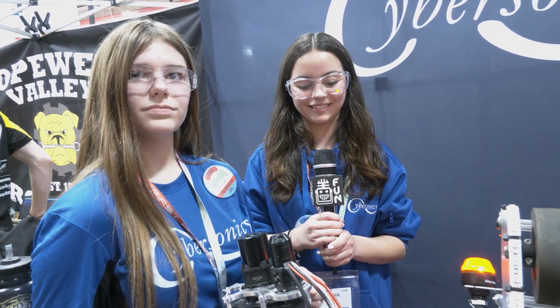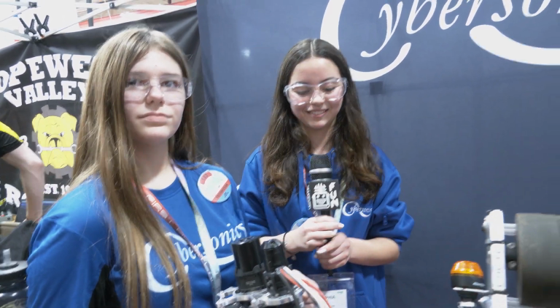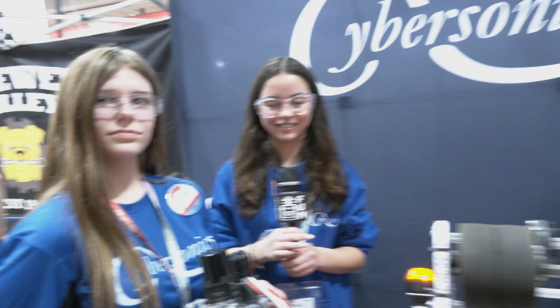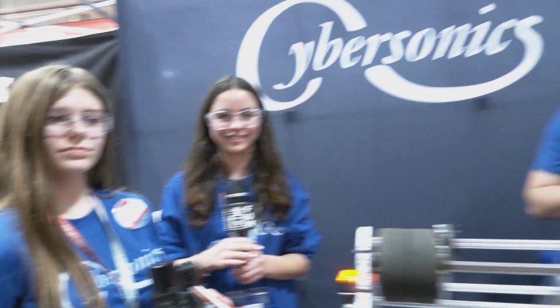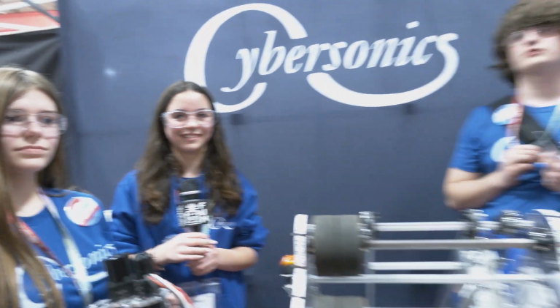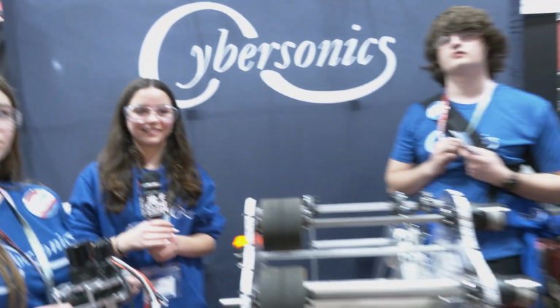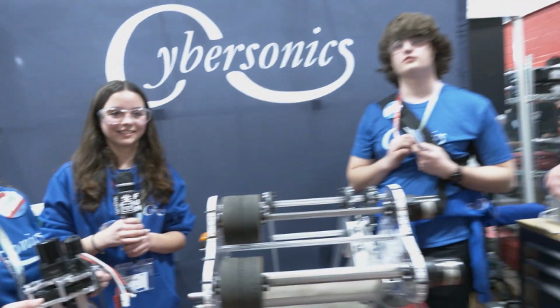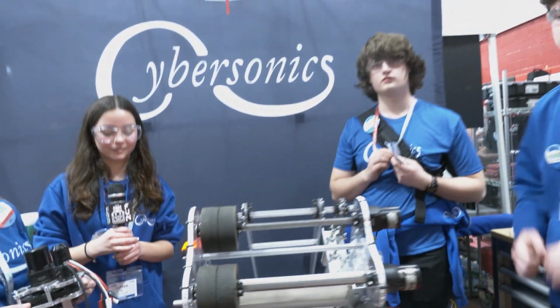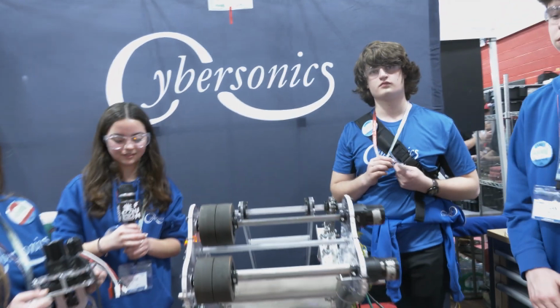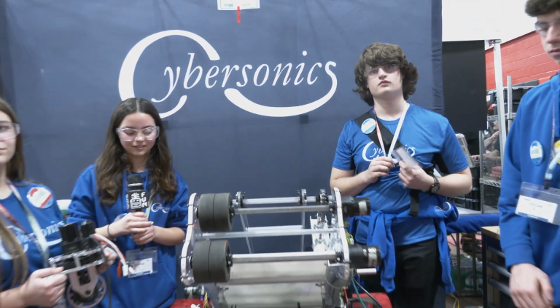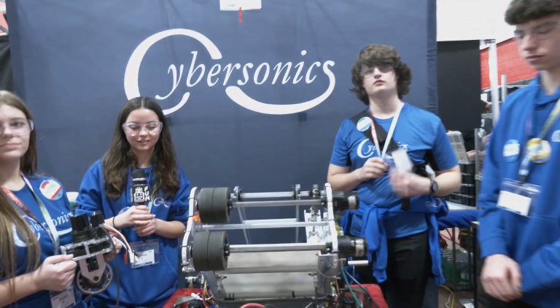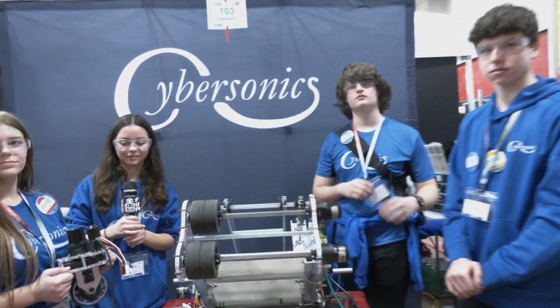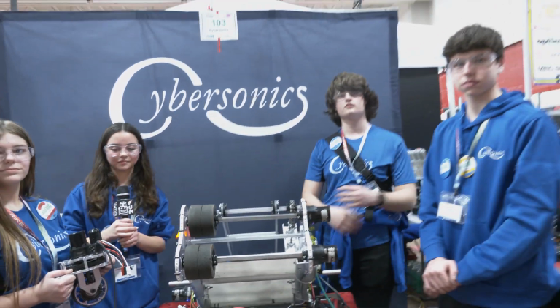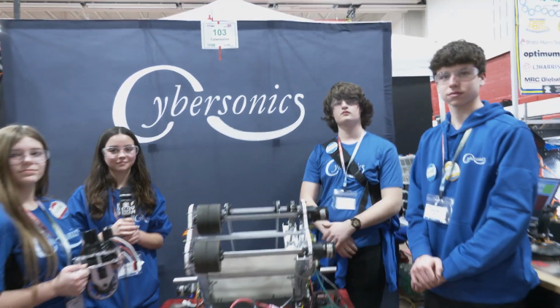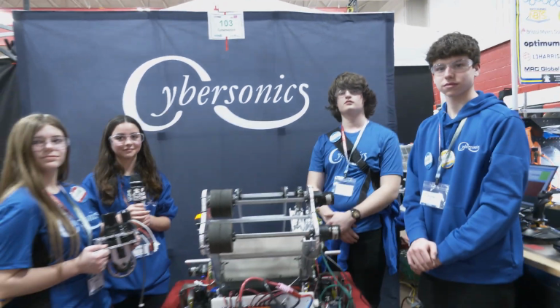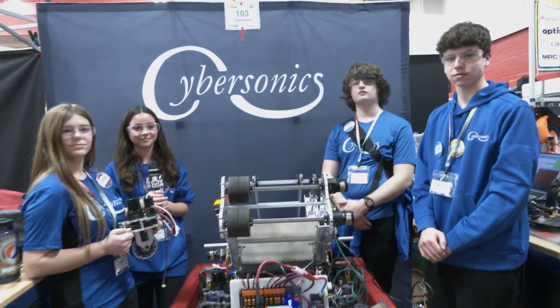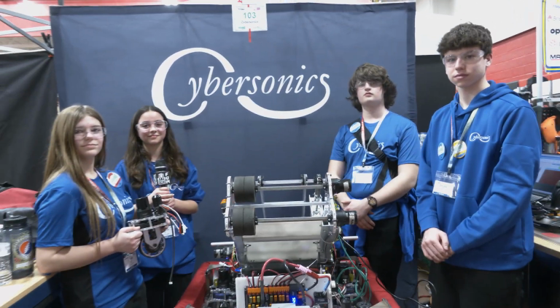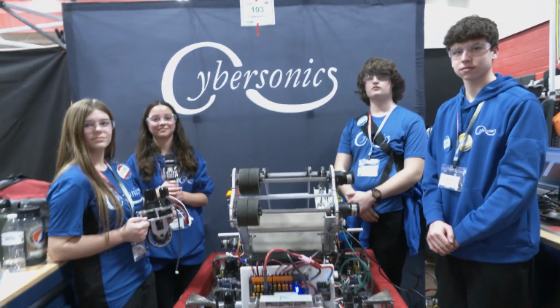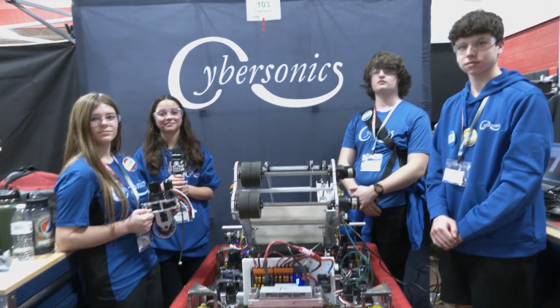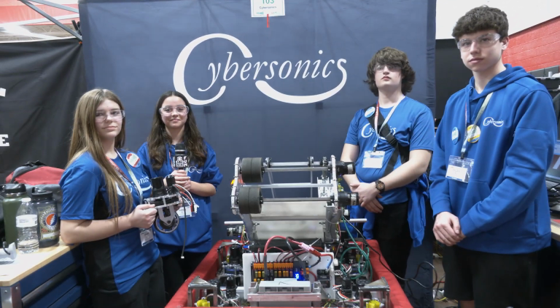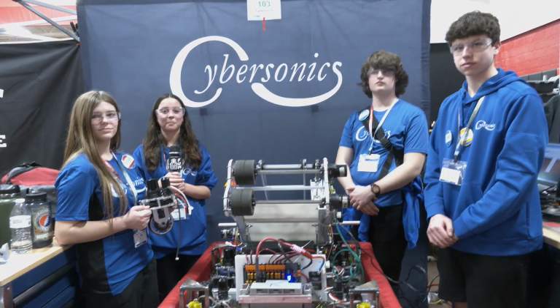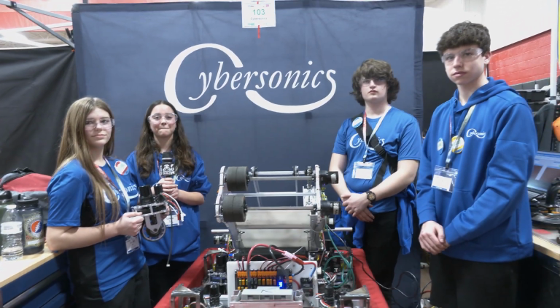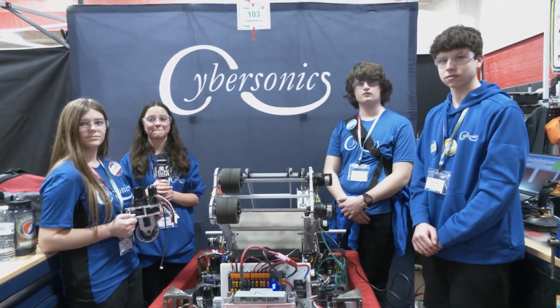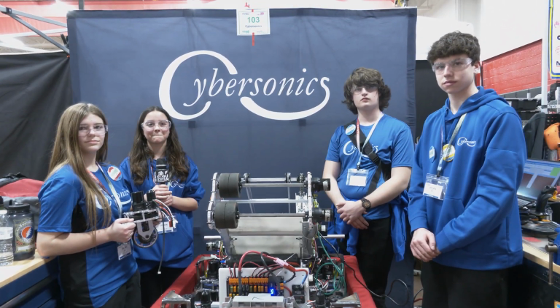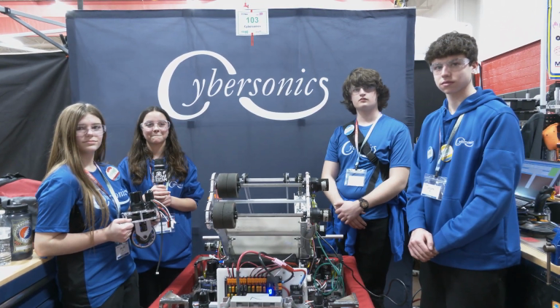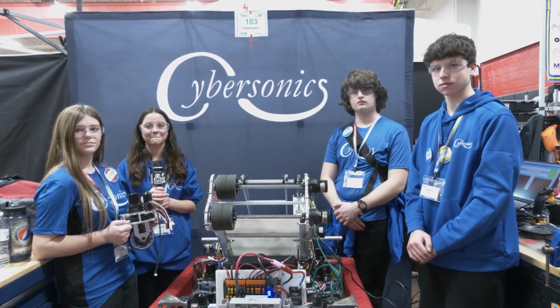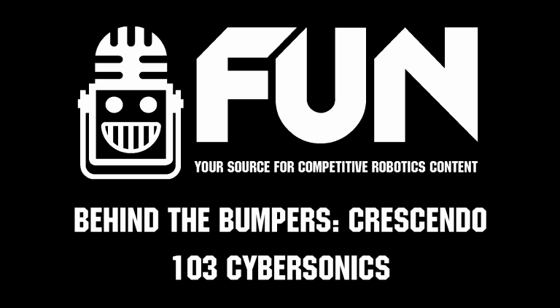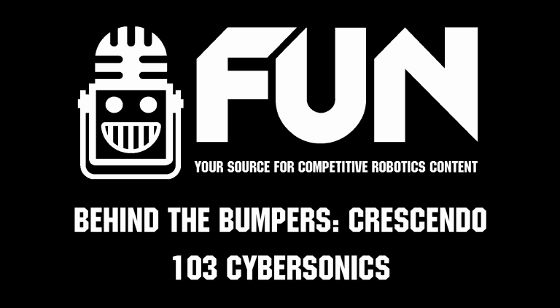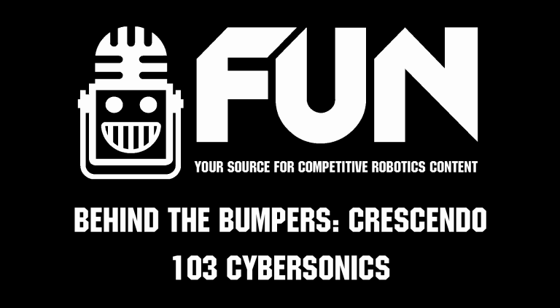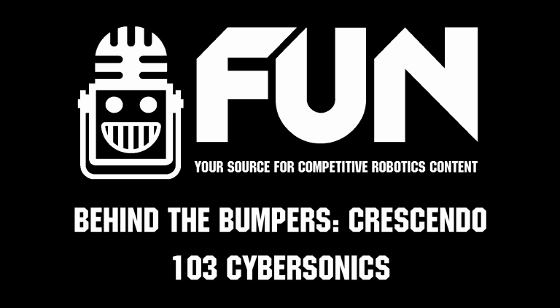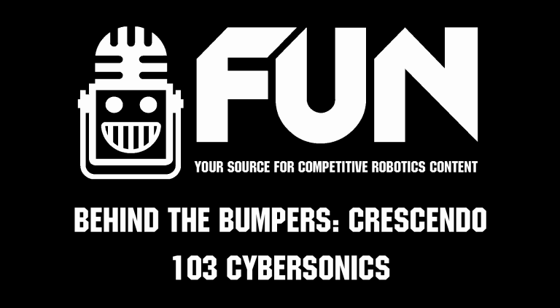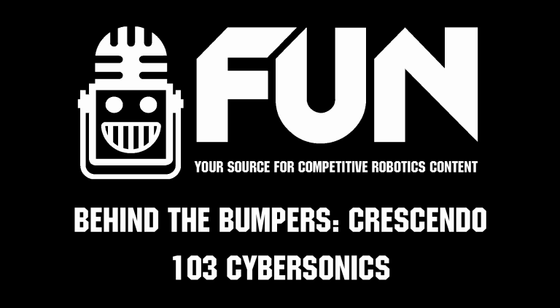Overall, what a fantastic machine — Team 103 Cyber Sonics once again. Thanks for taking the time to talk to us about your robot. A lot of great stuff and good luck here at Allentown. Thanks a lot.